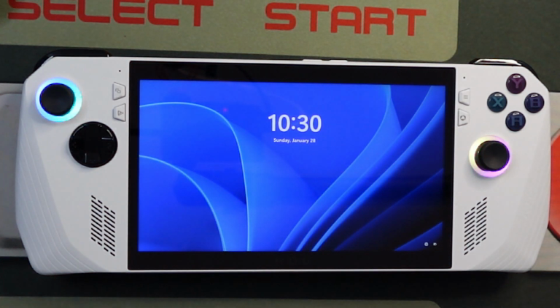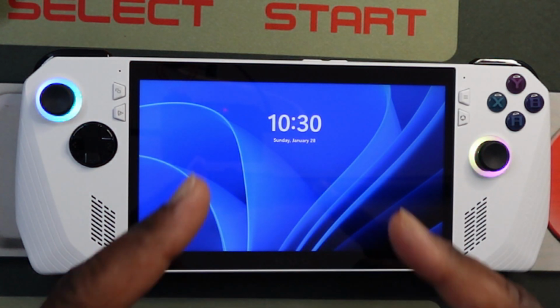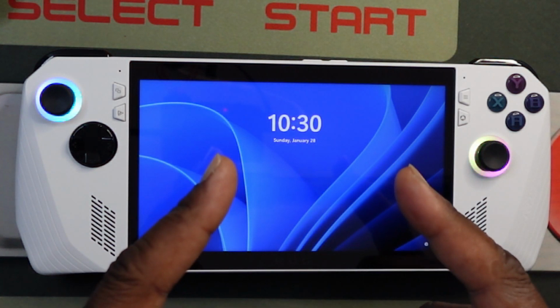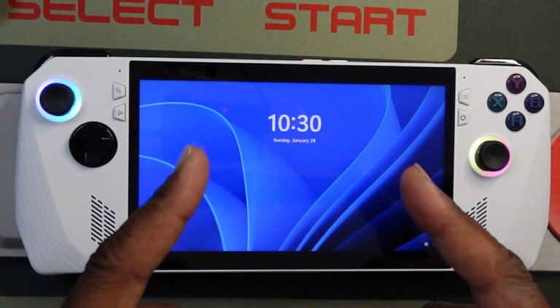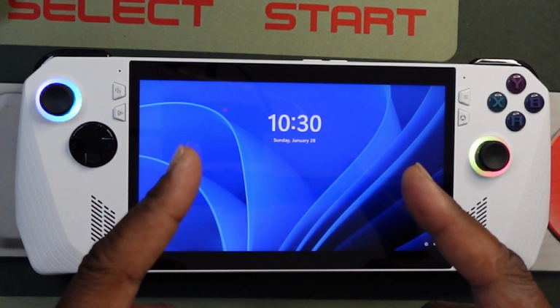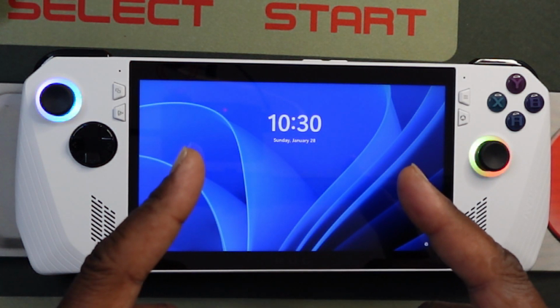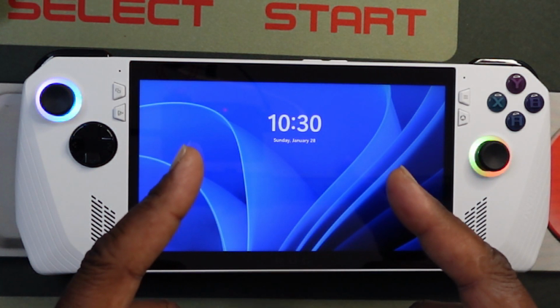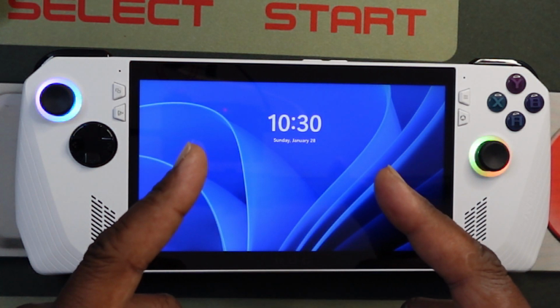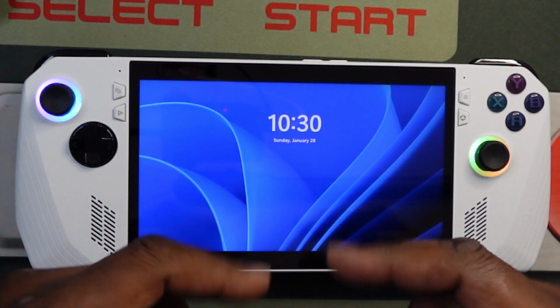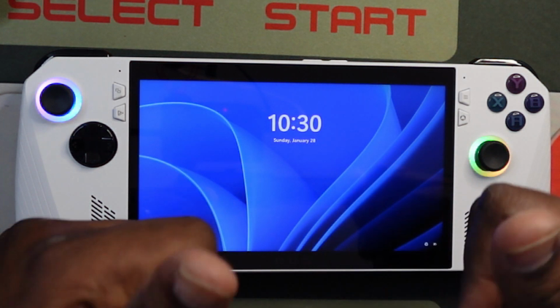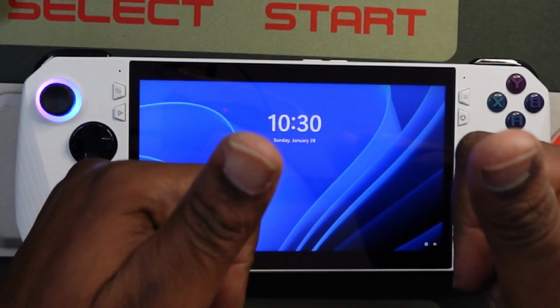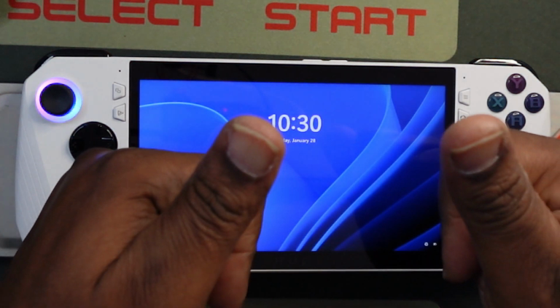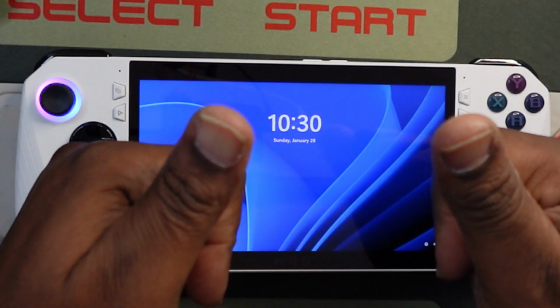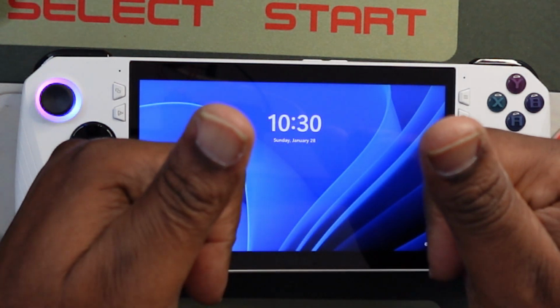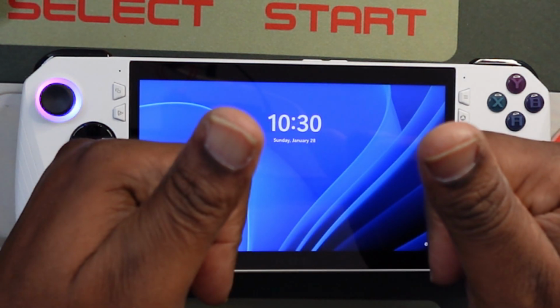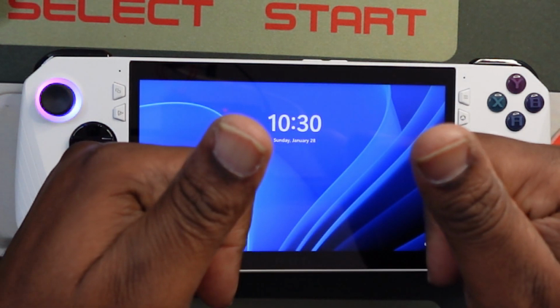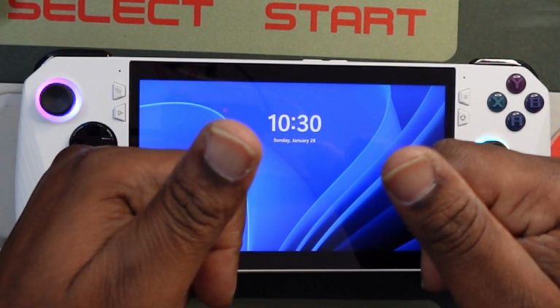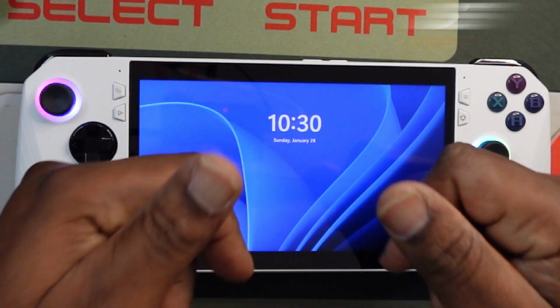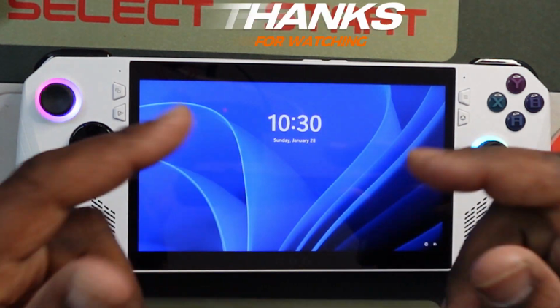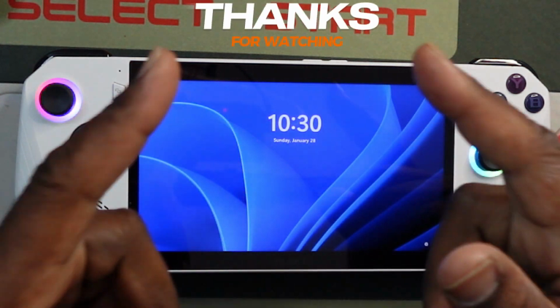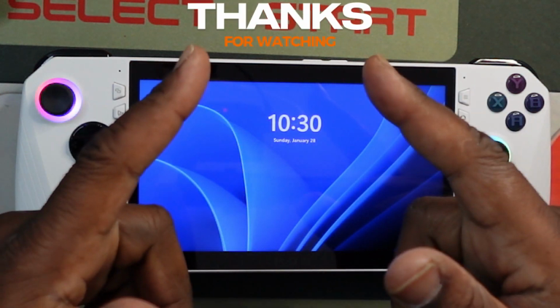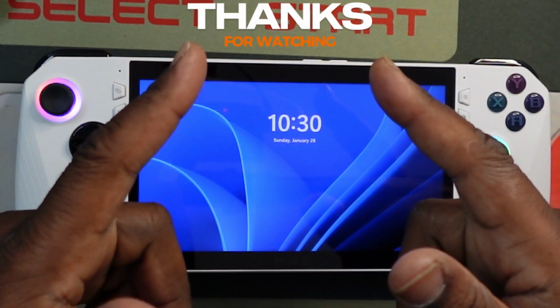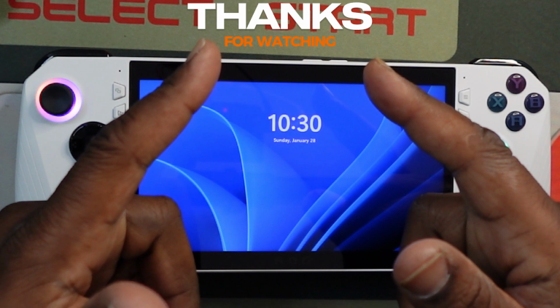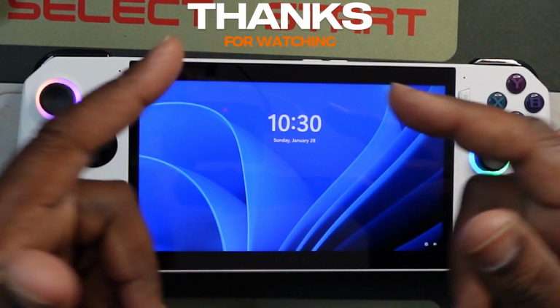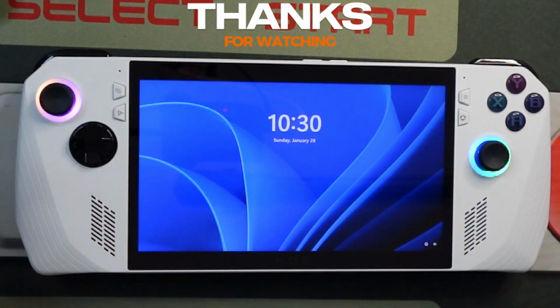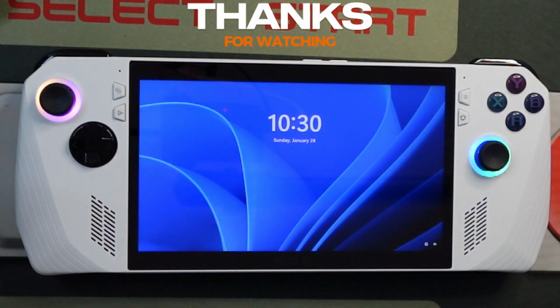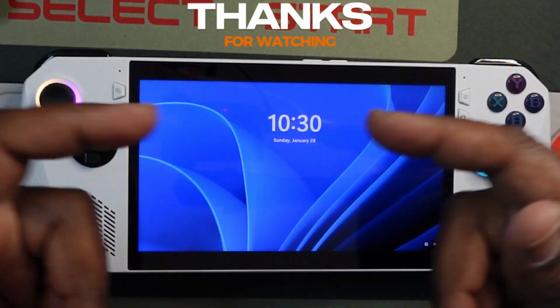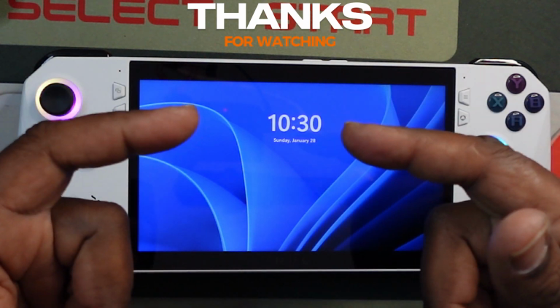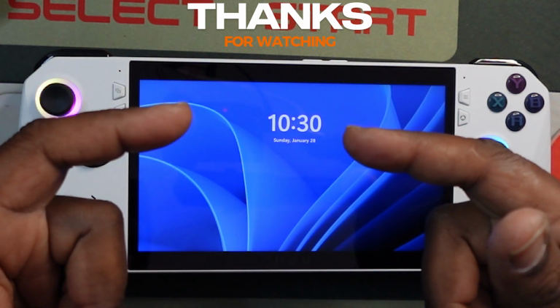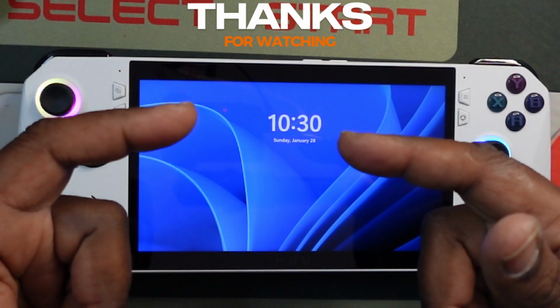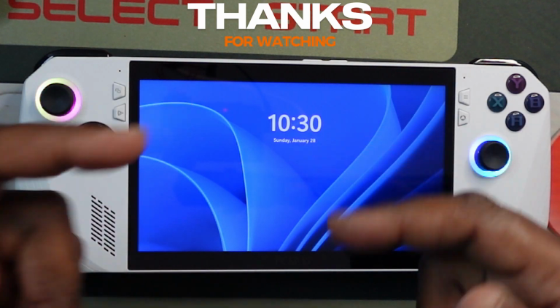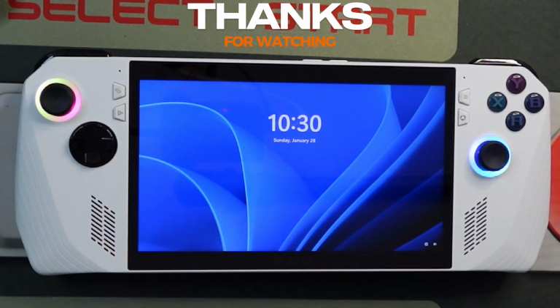There you have it guys, GuerrillaX Retro Gaming, like, subscribe, check me out.